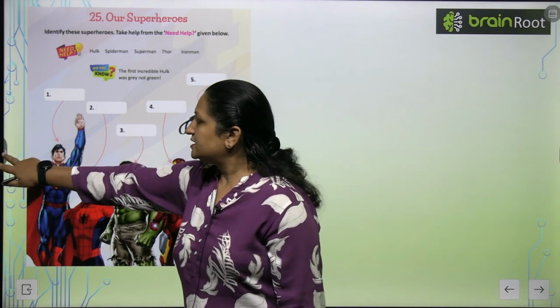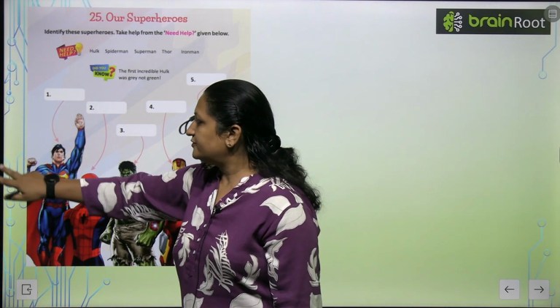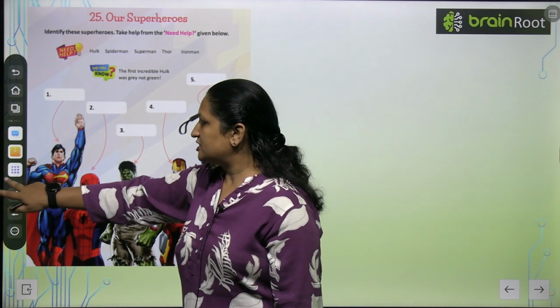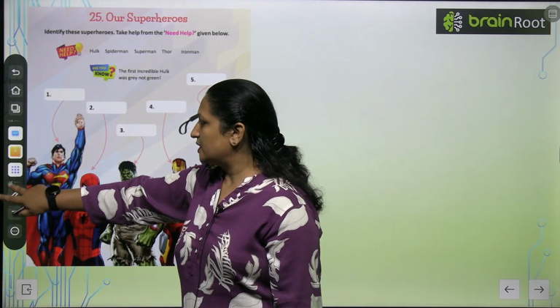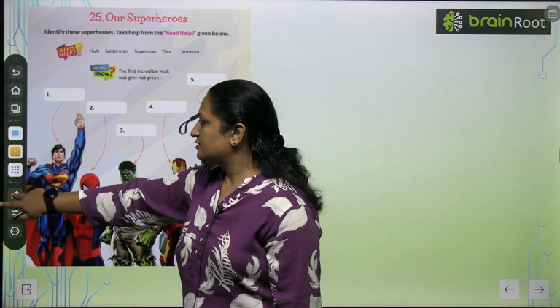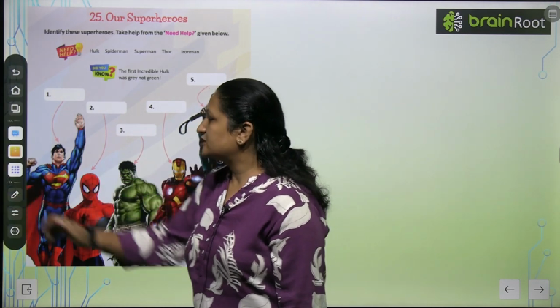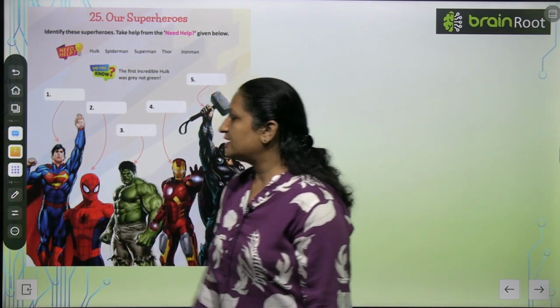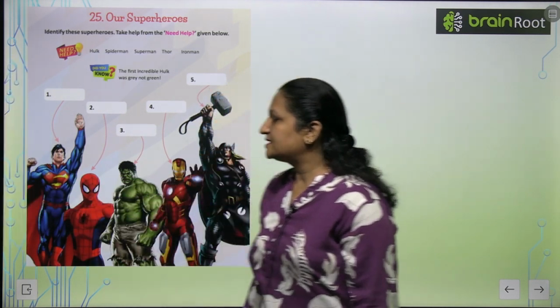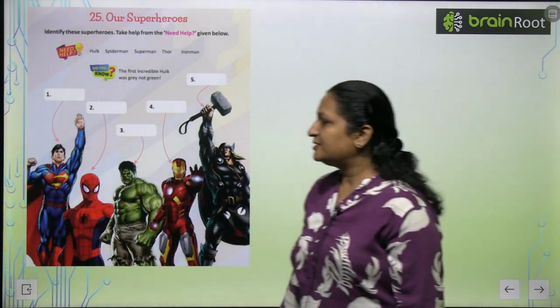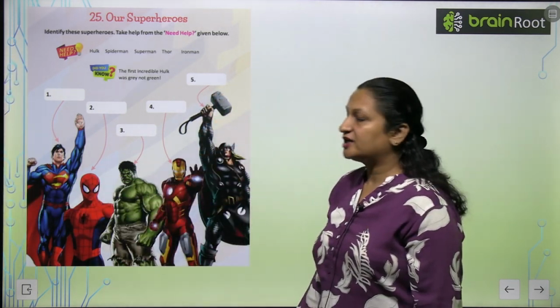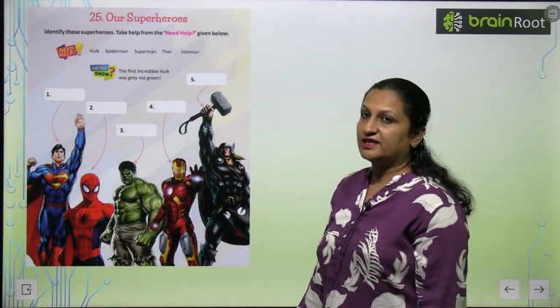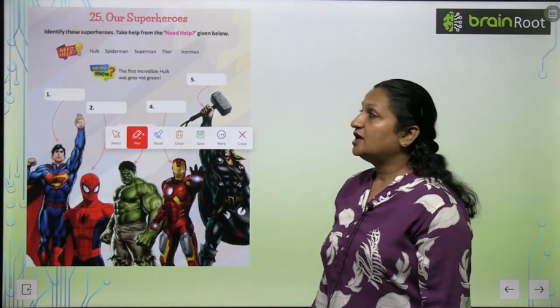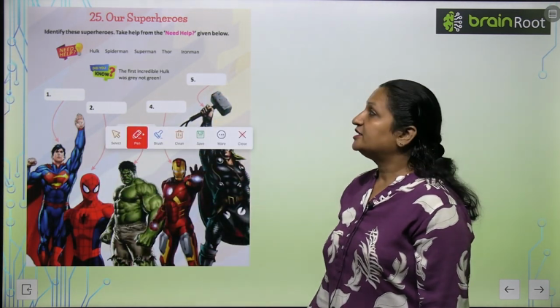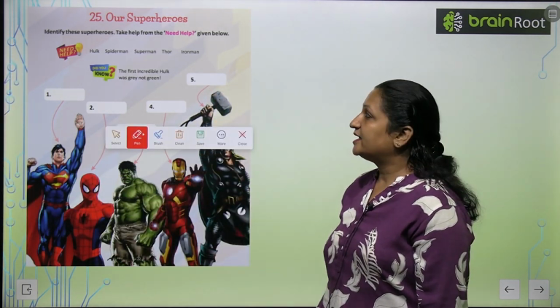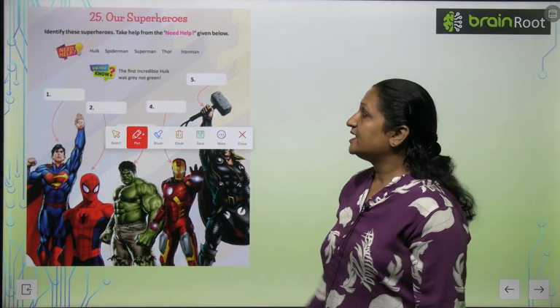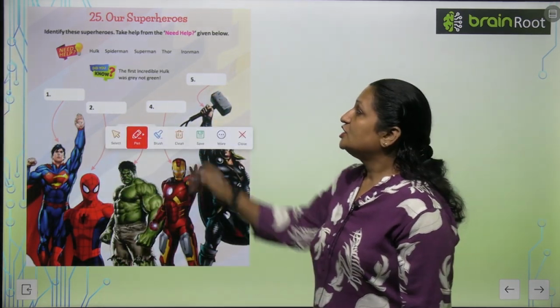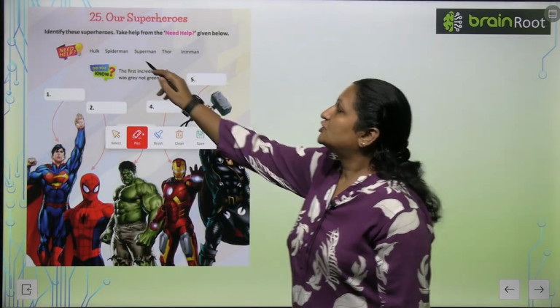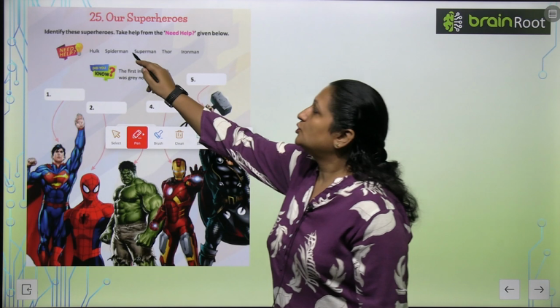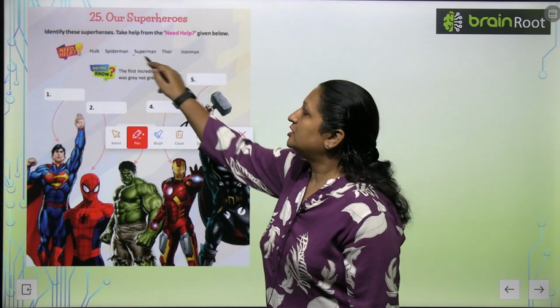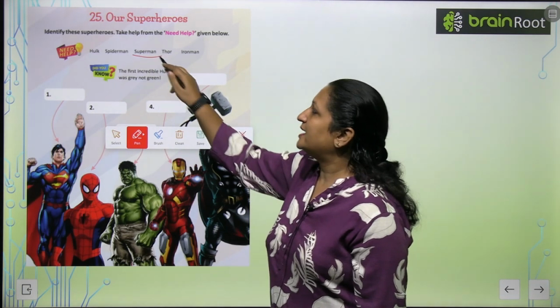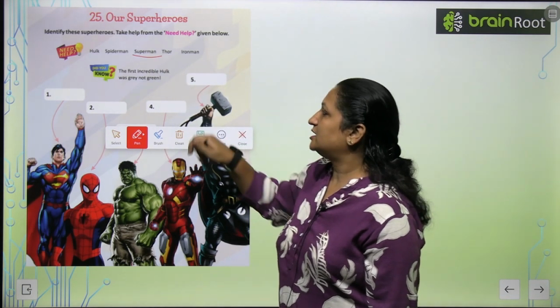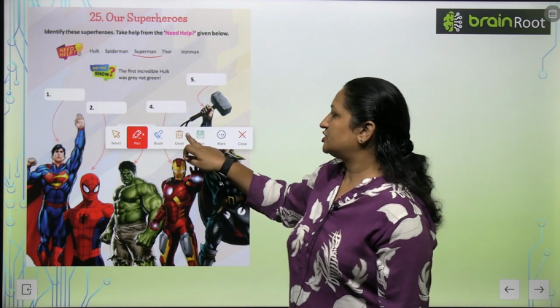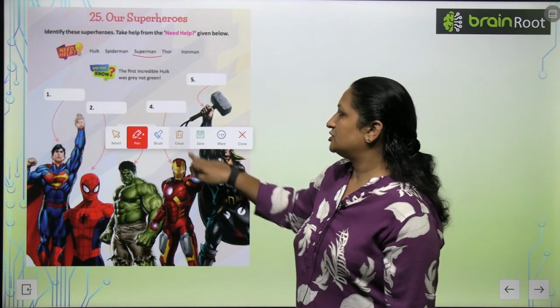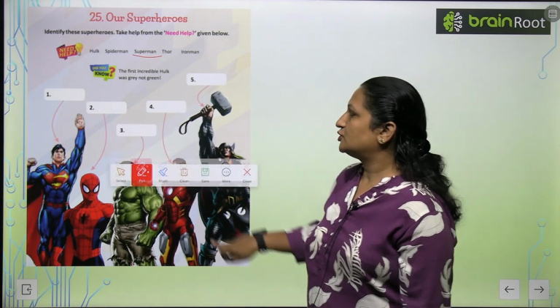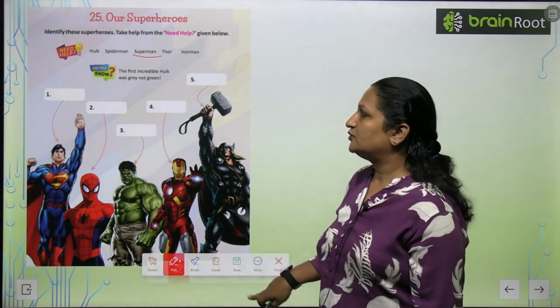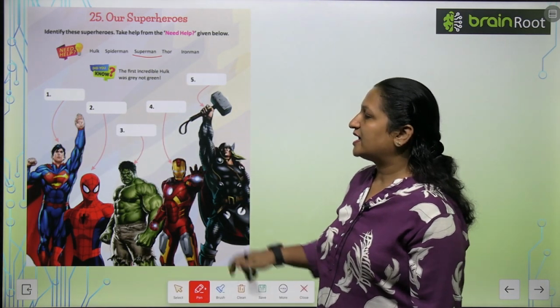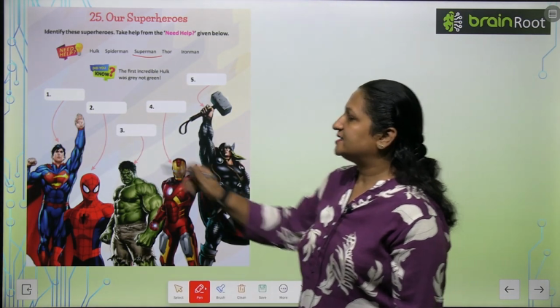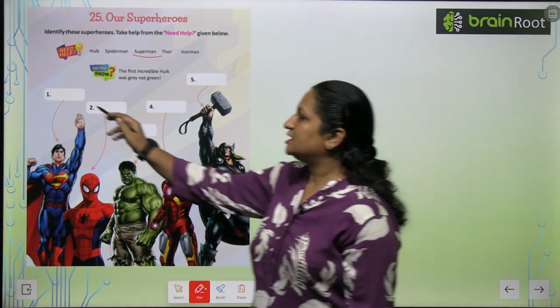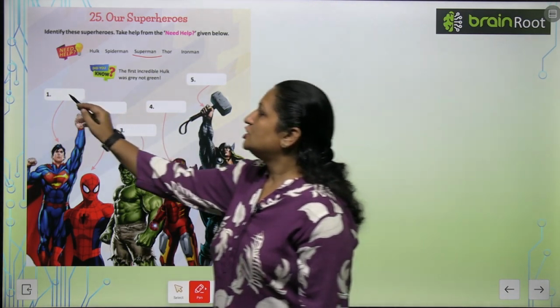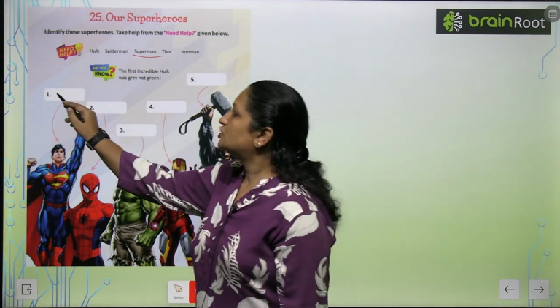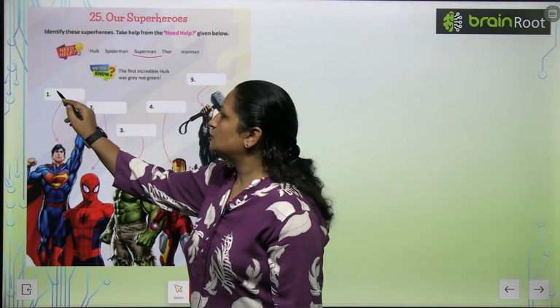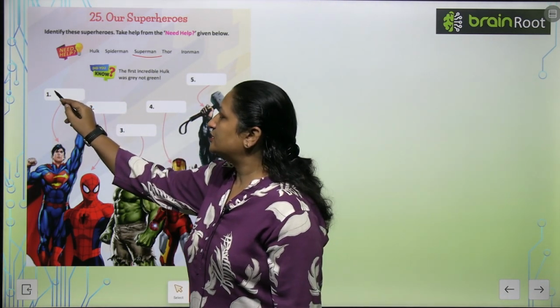See the first one. Which picture is this? This is Superman's picture, so you will write here Superman.